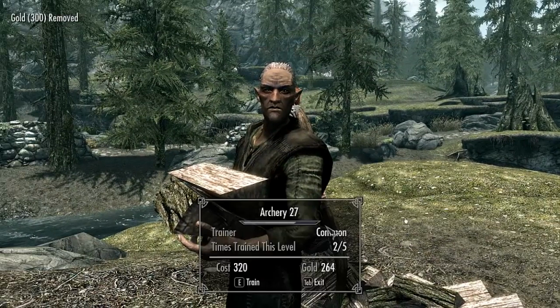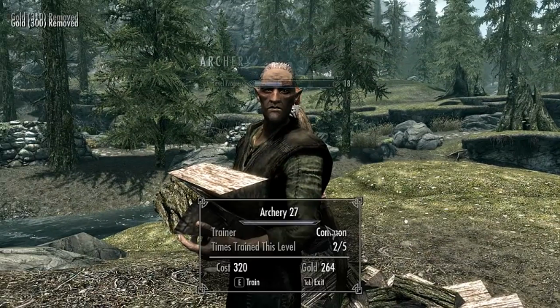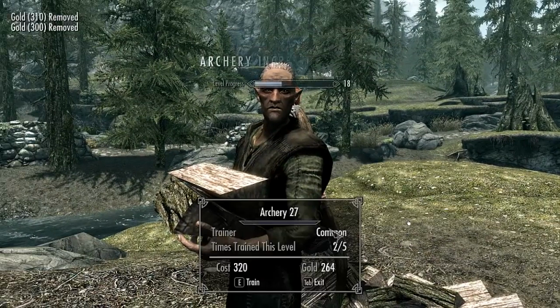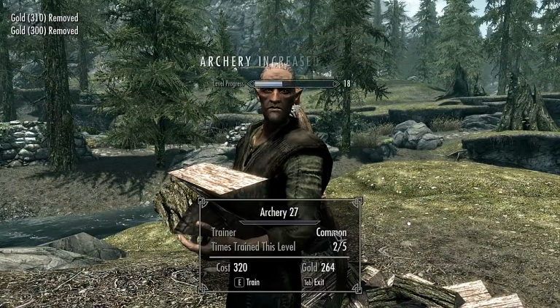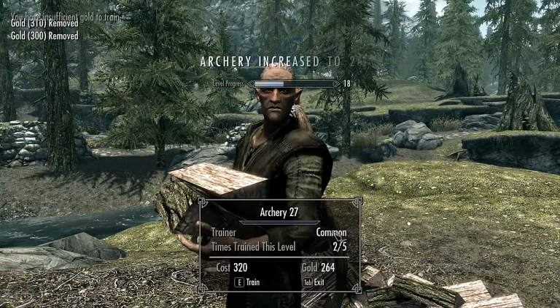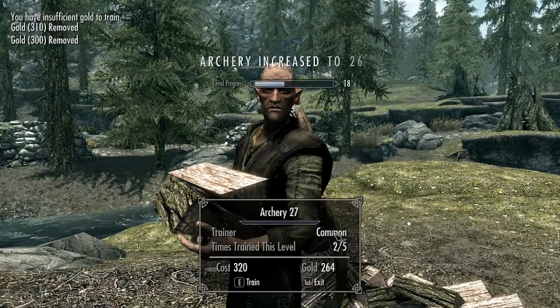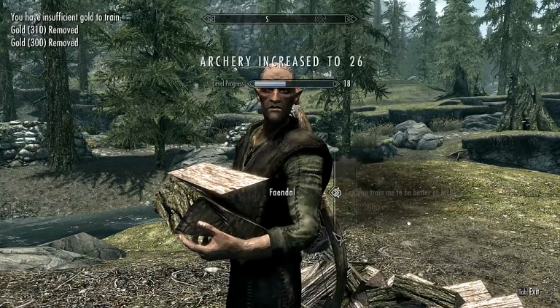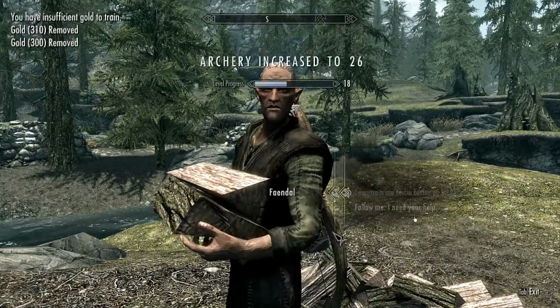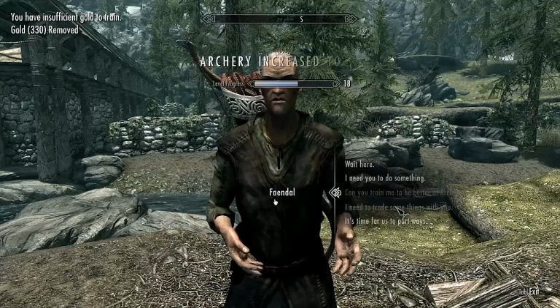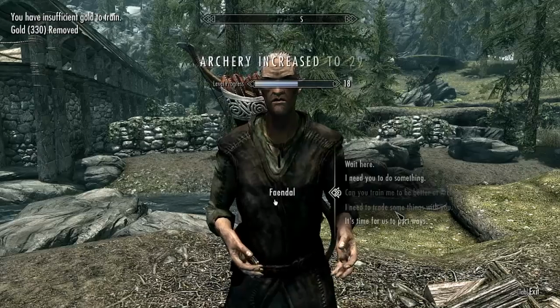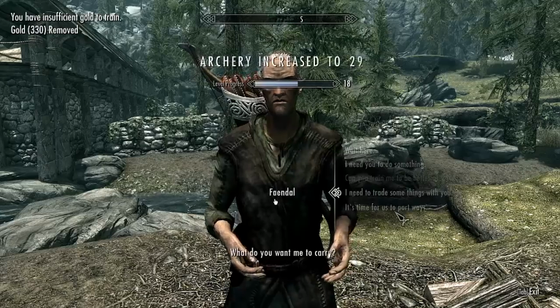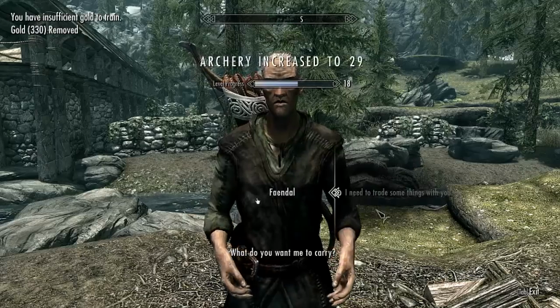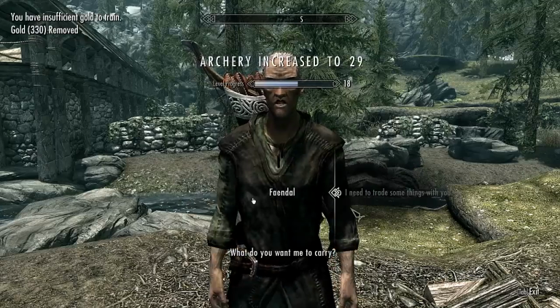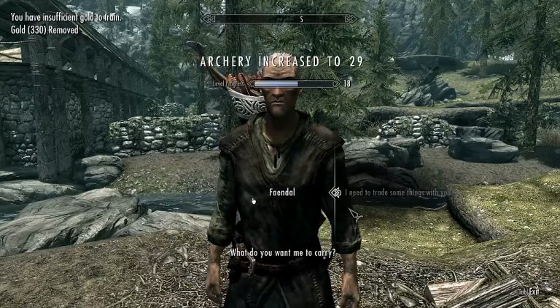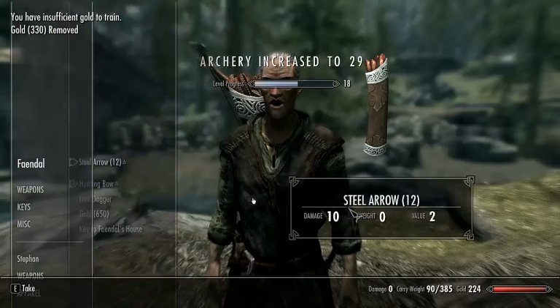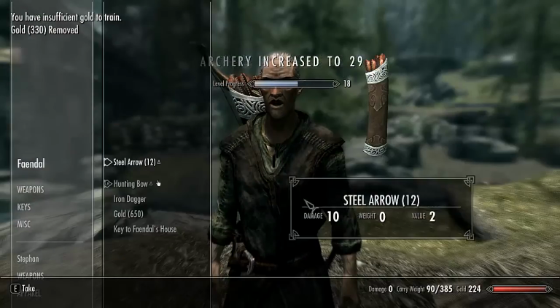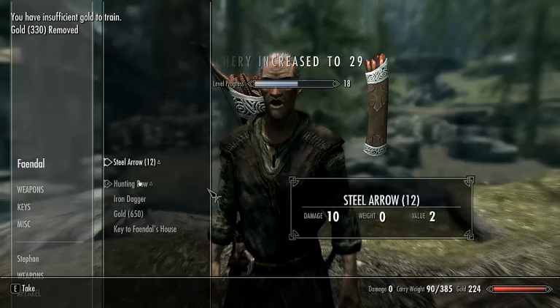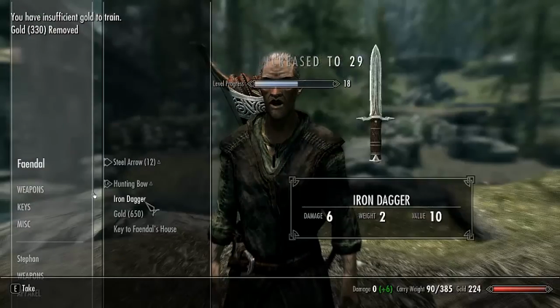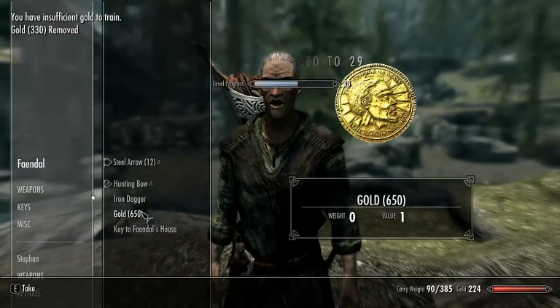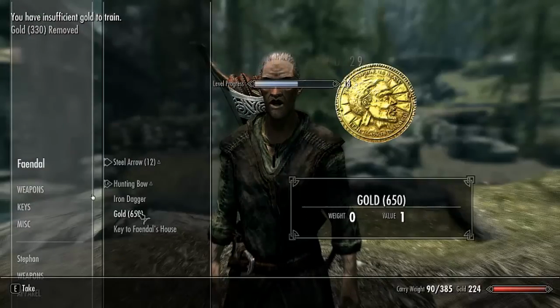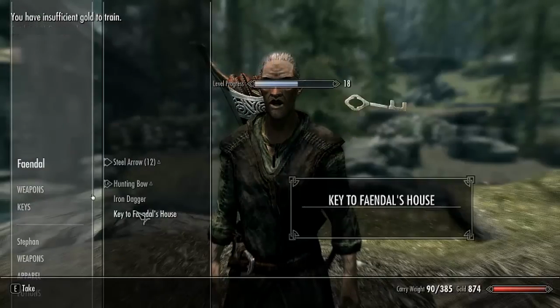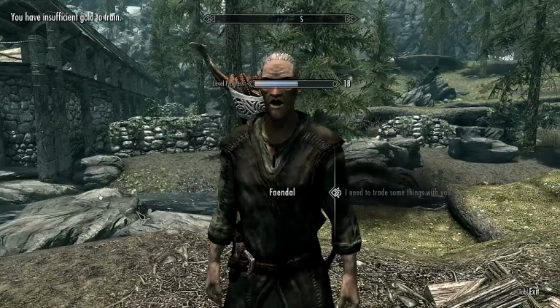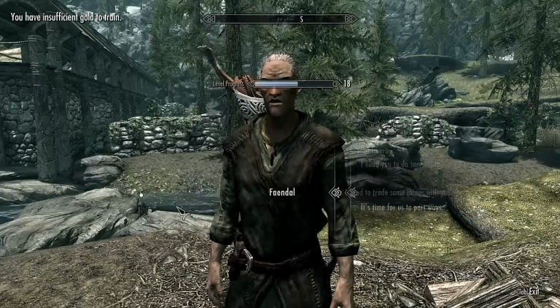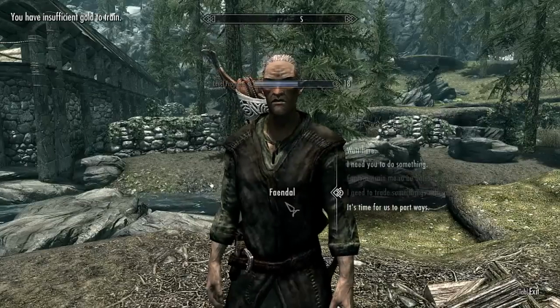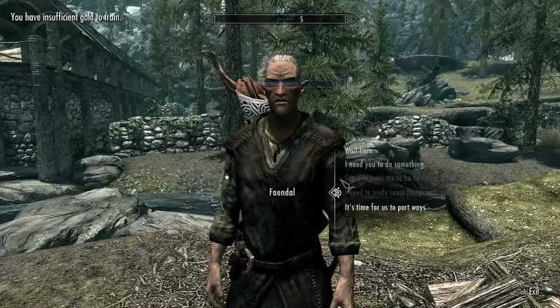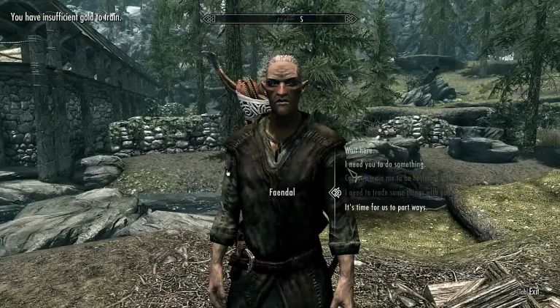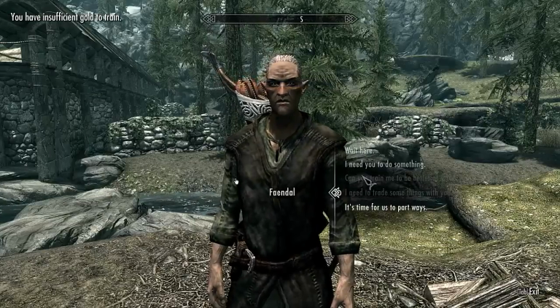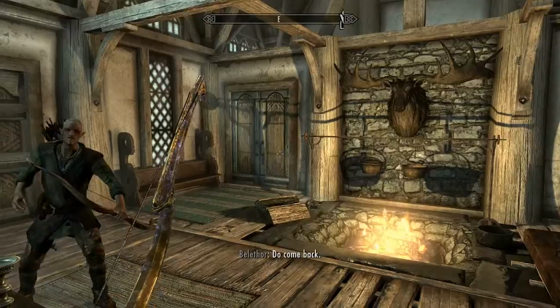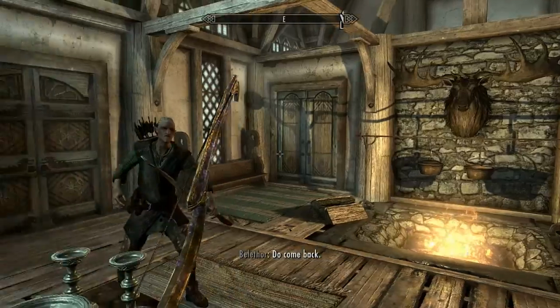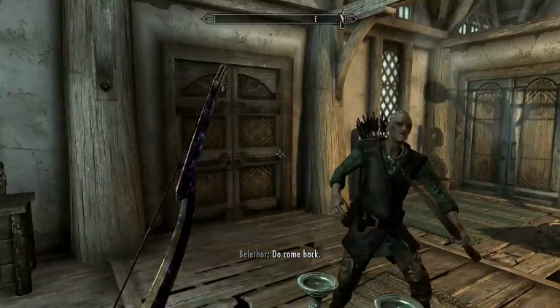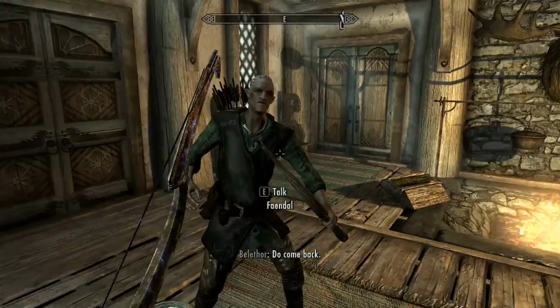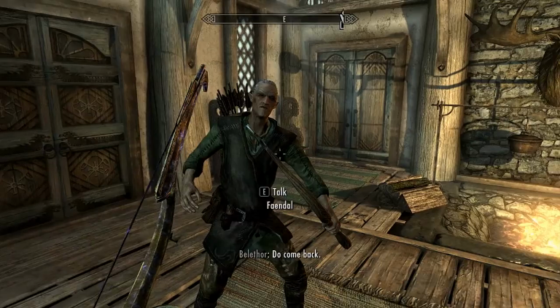You get him to train you until you're out of money. Then go to 'I need to trade some things with you' and steal the money back. You can do this a lot of times.